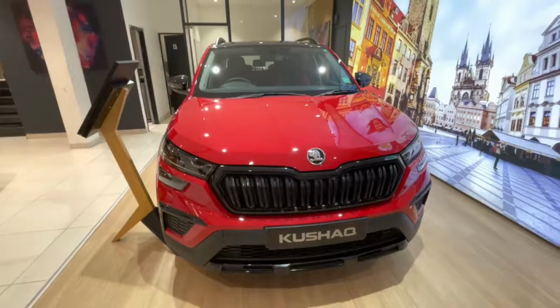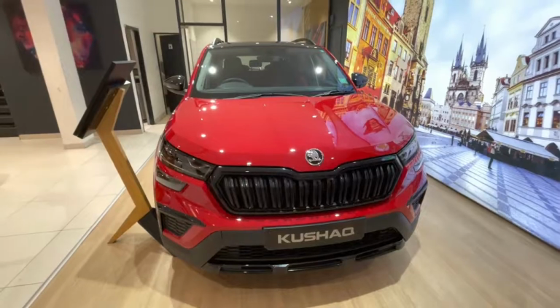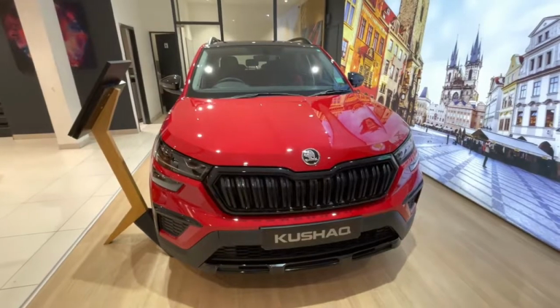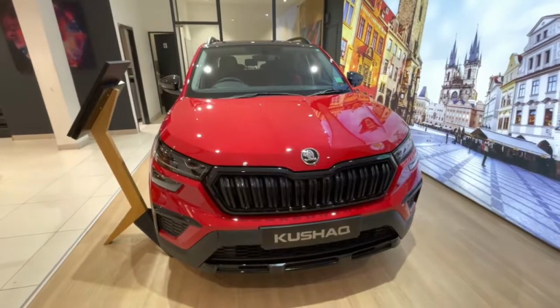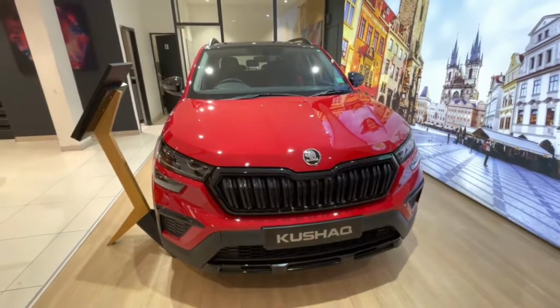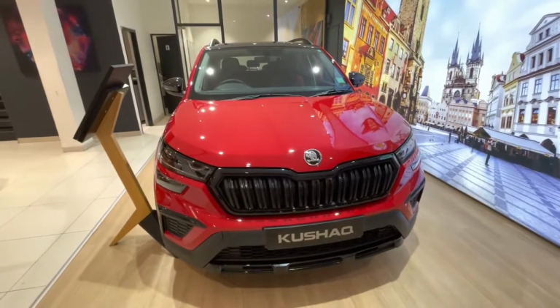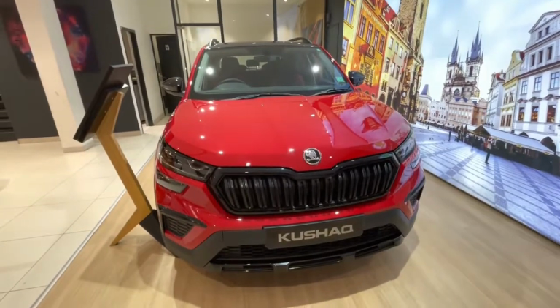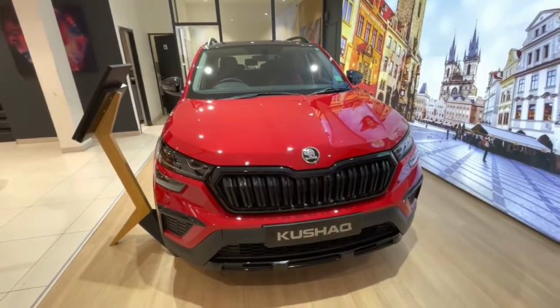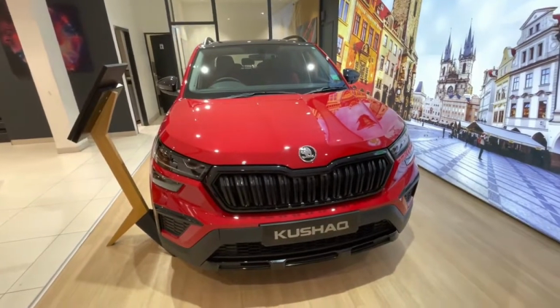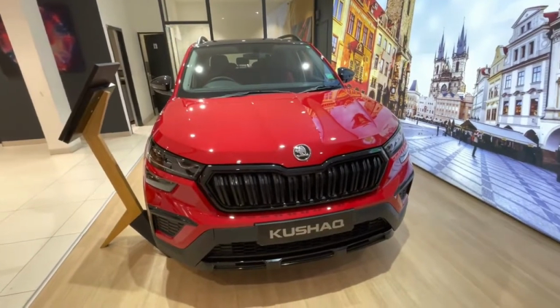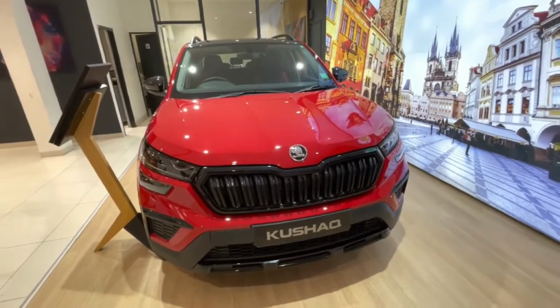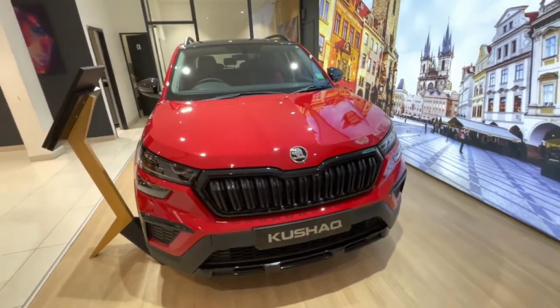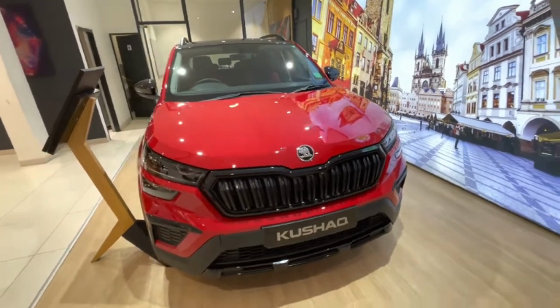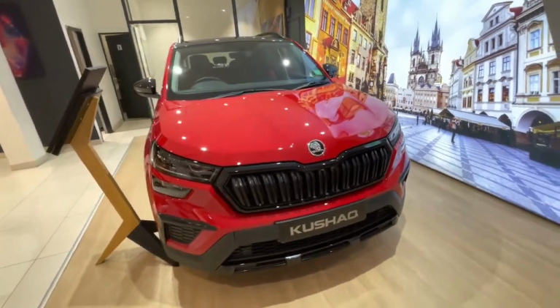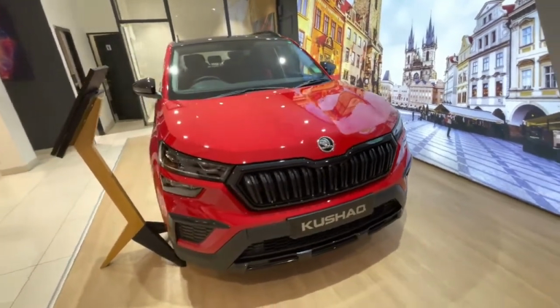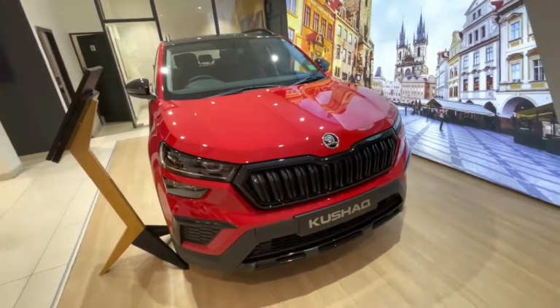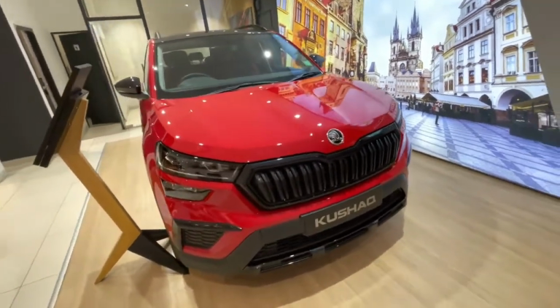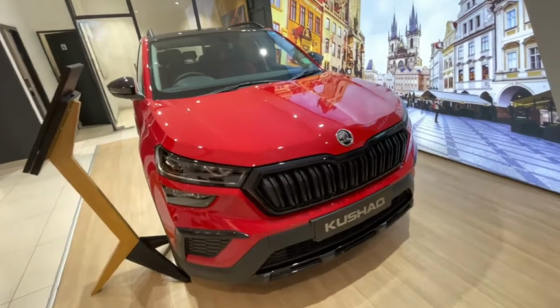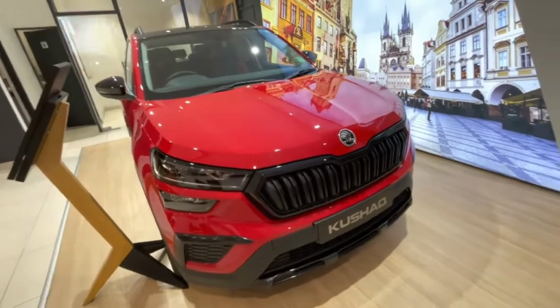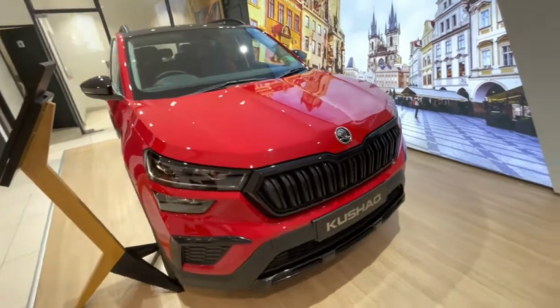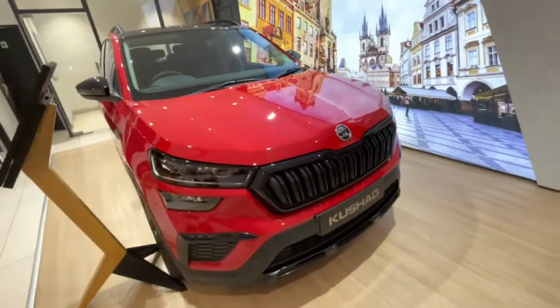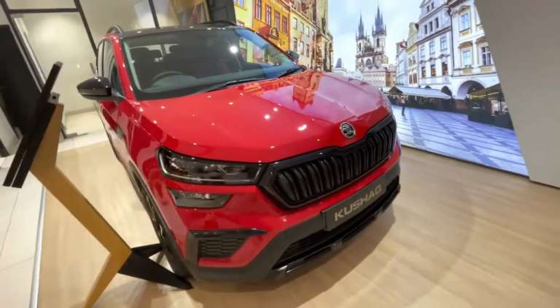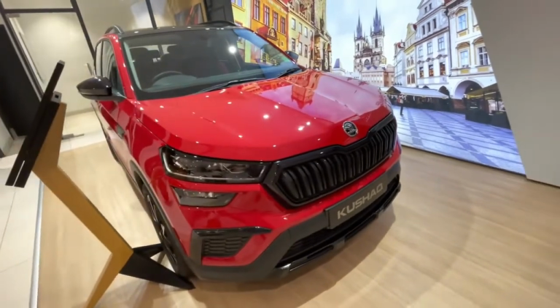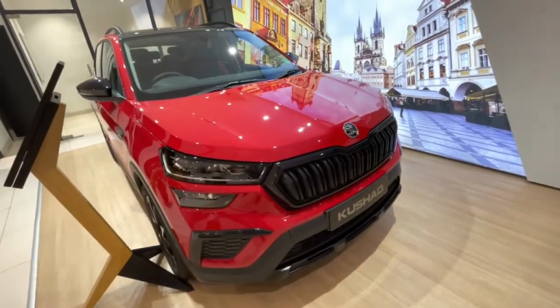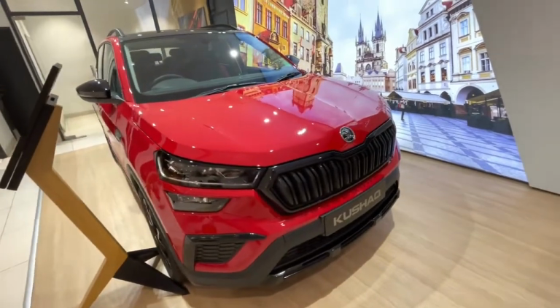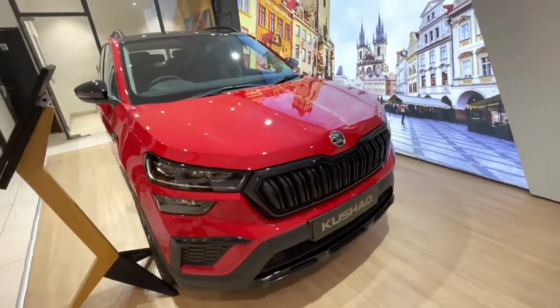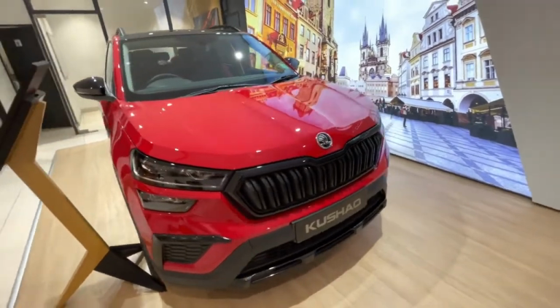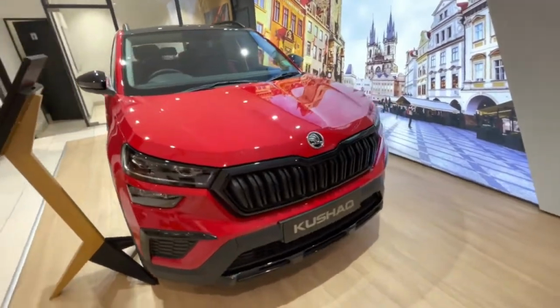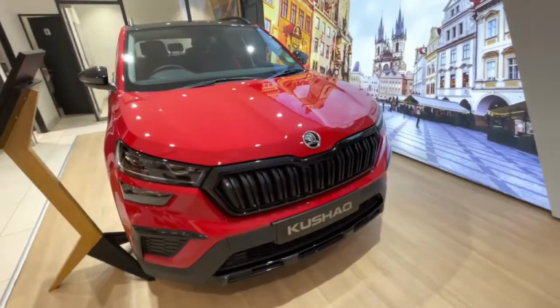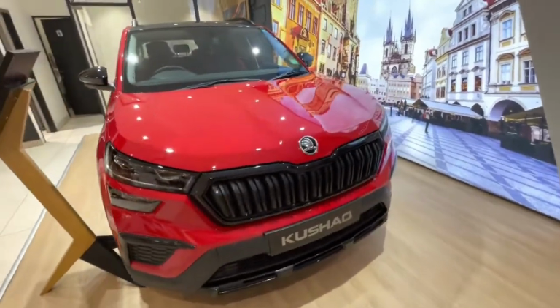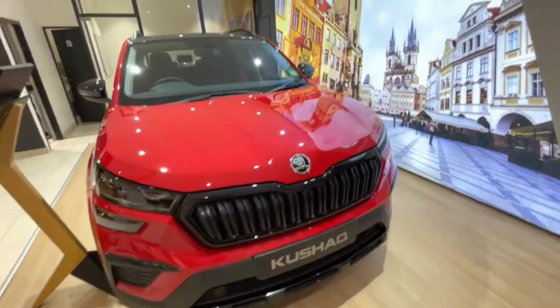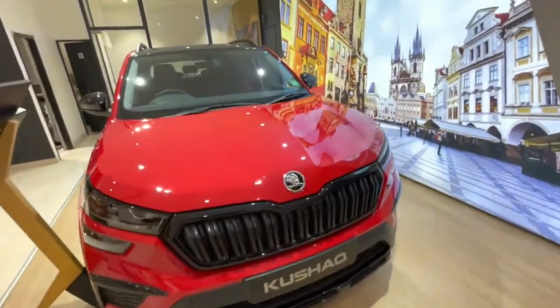Hello guys, welcome to Car and Bikes Guide. Today we have the Skoda Kushak Monte Carlo Edition.